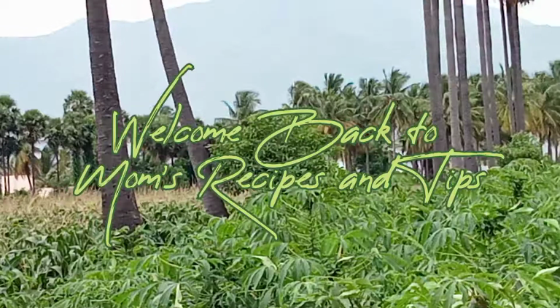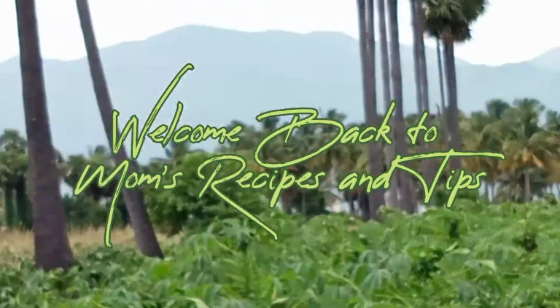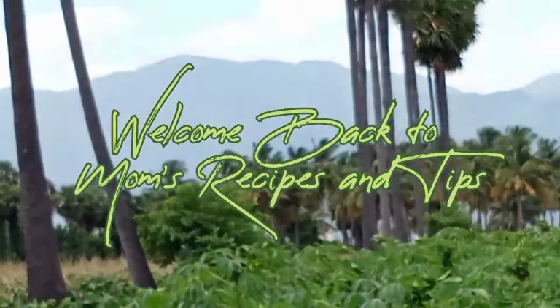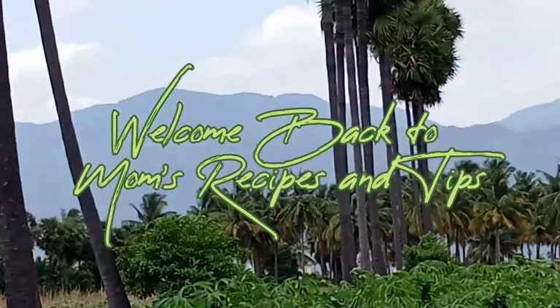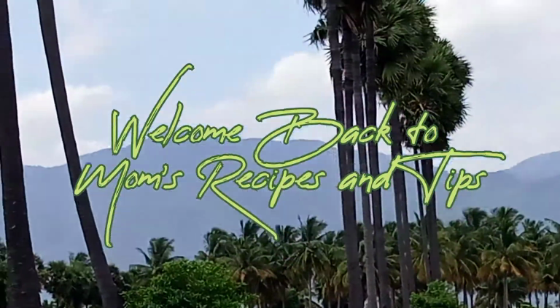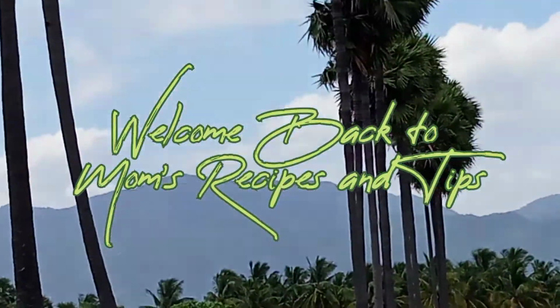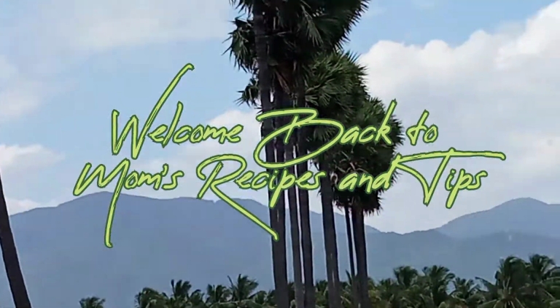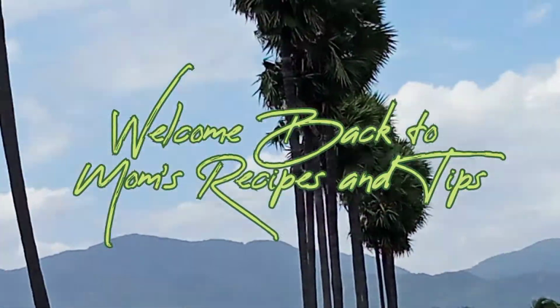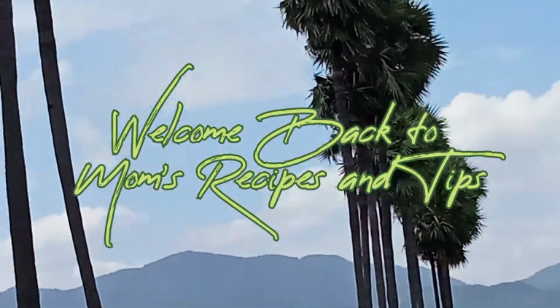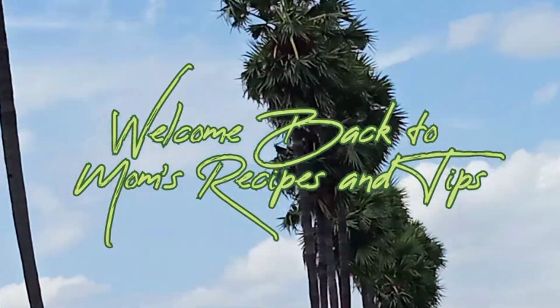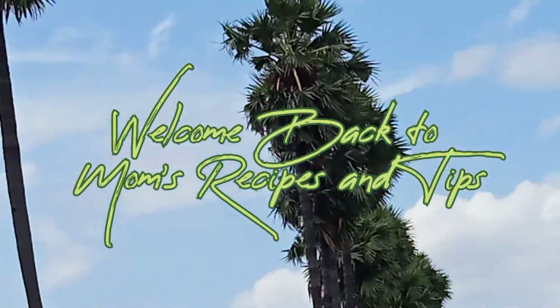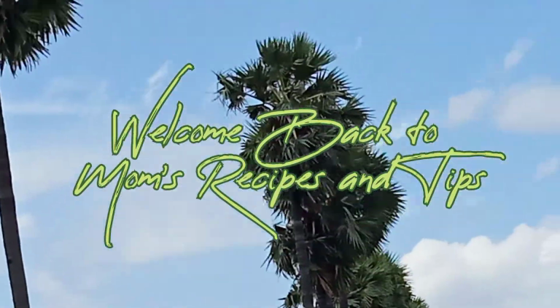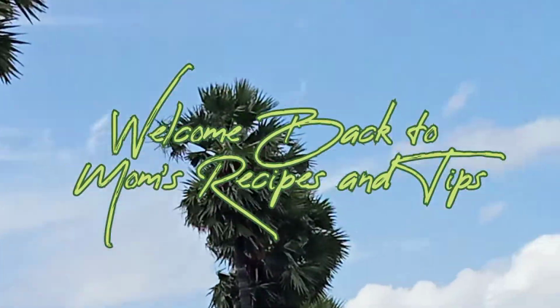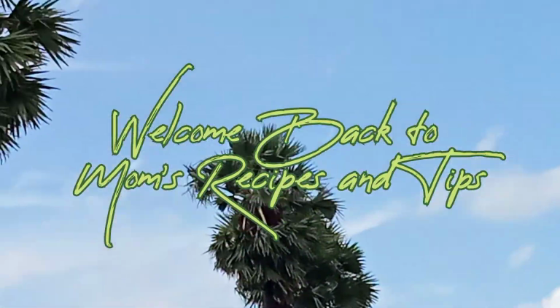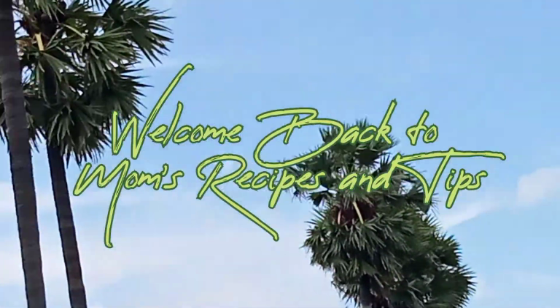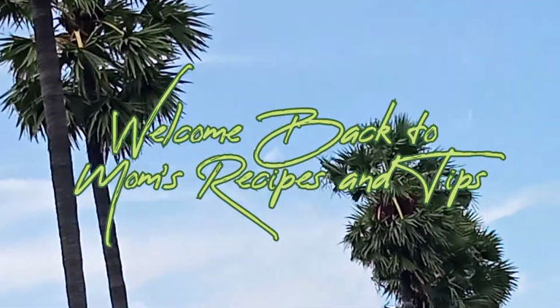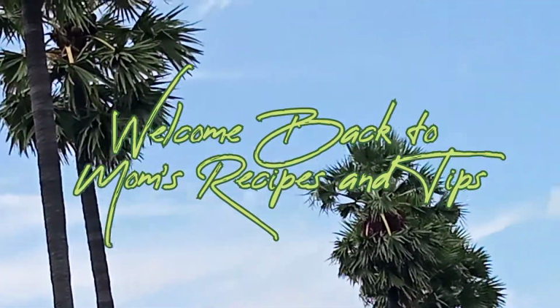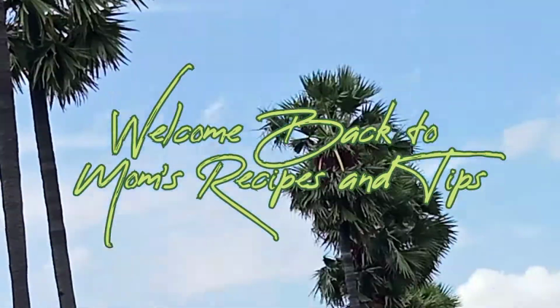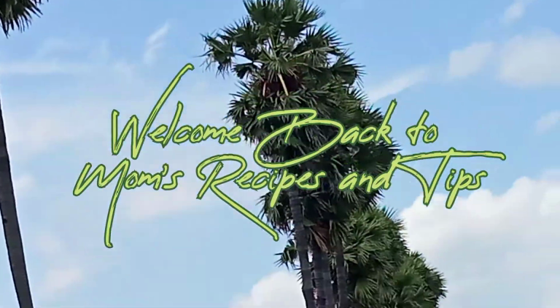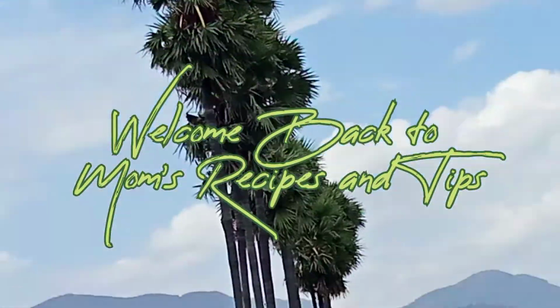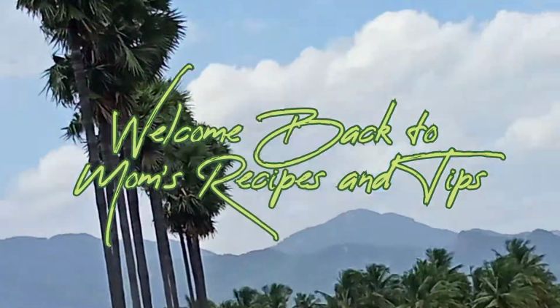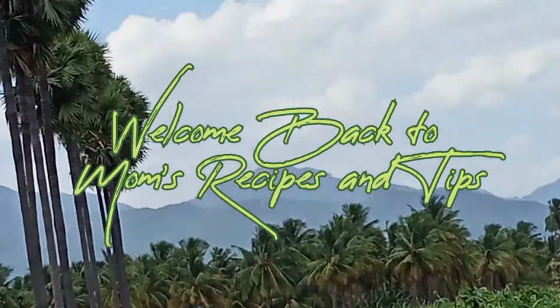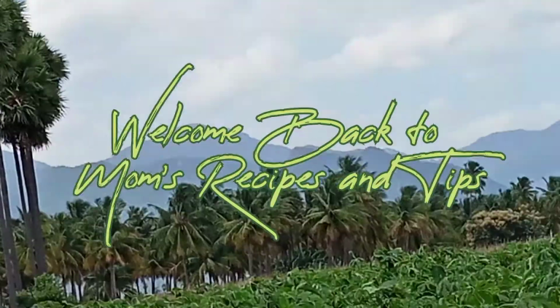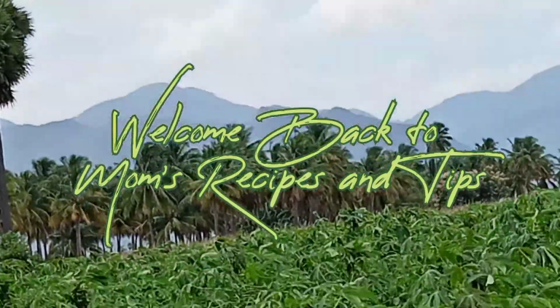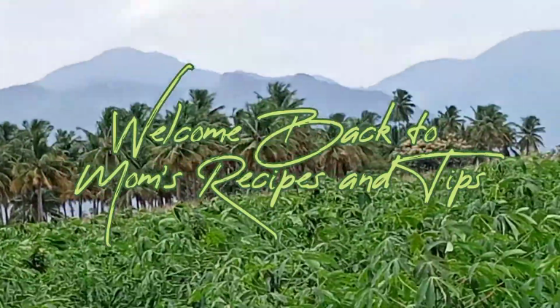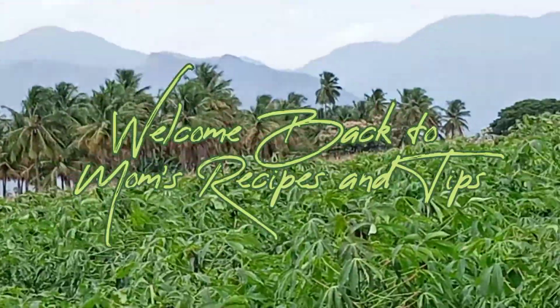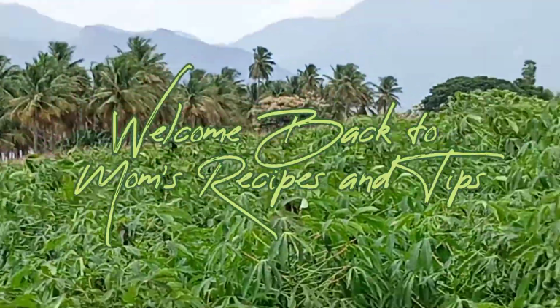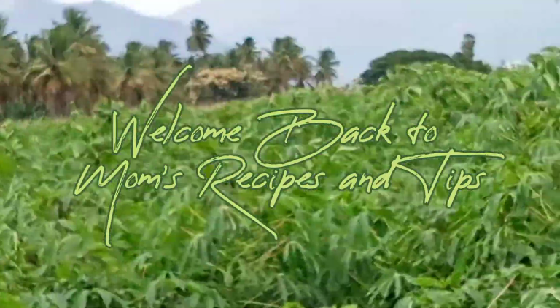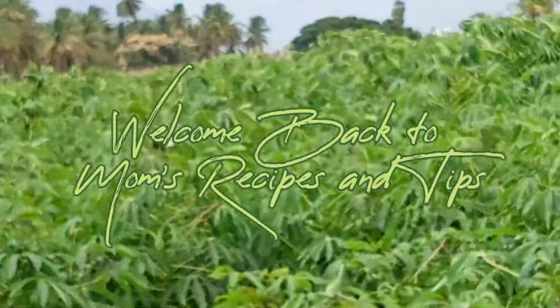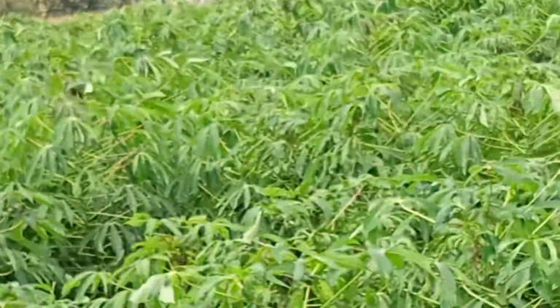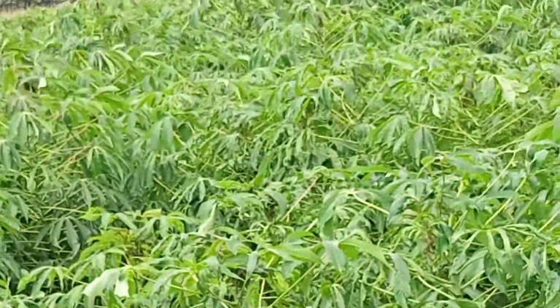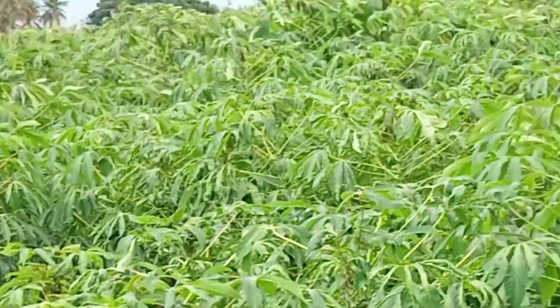Hi friends, Assalamualaikum. Welcome back to Mom's Recipes & Tips. Let's get started in the video.